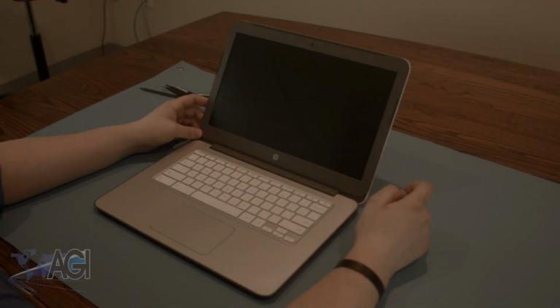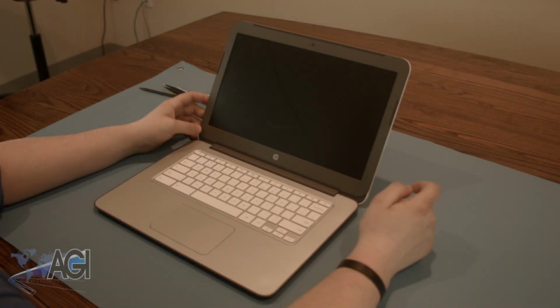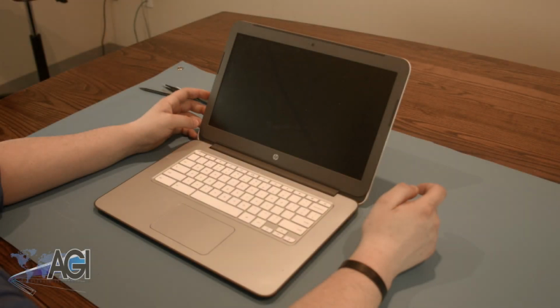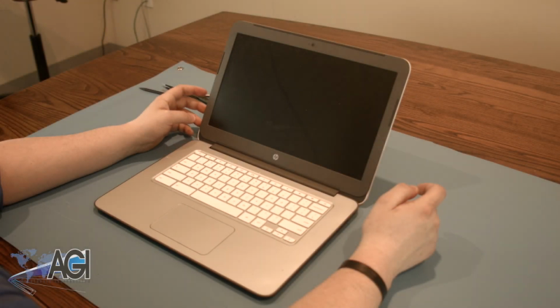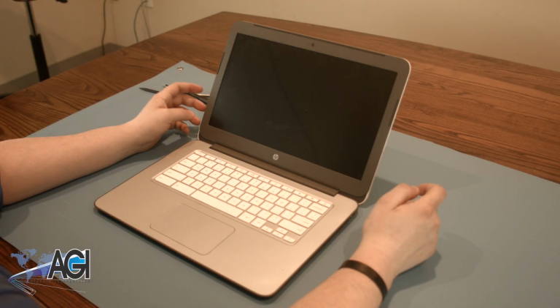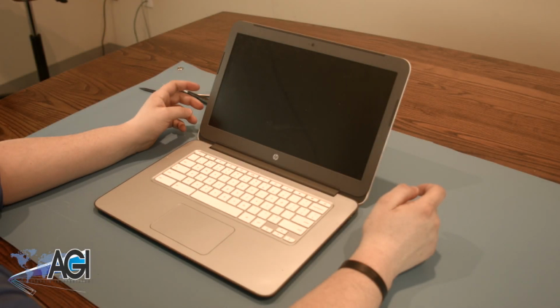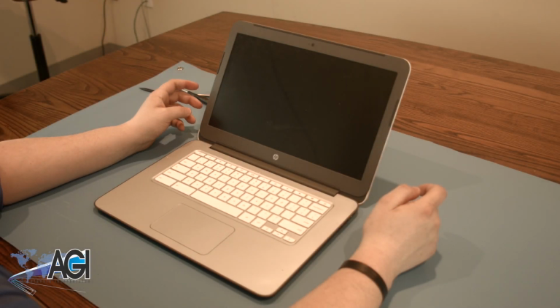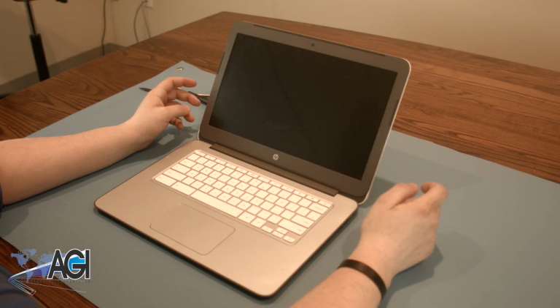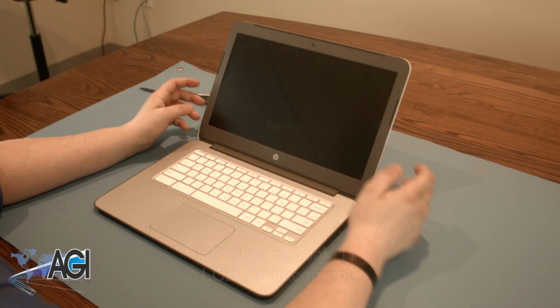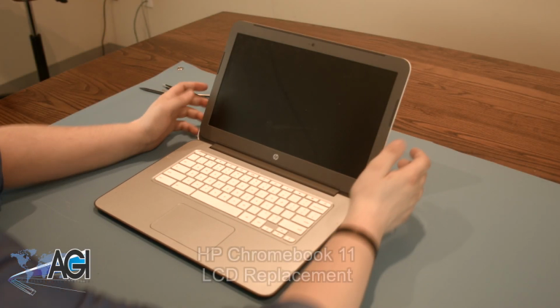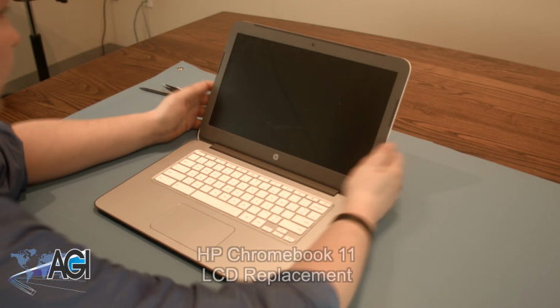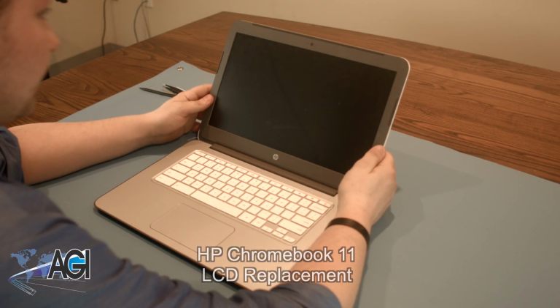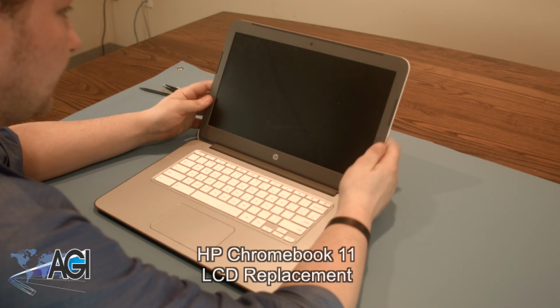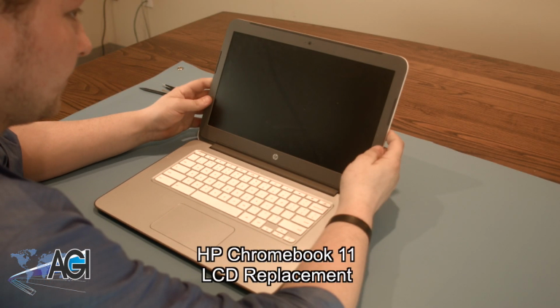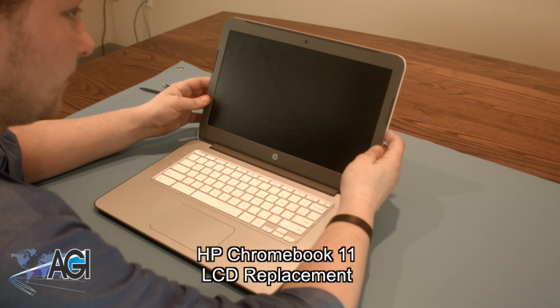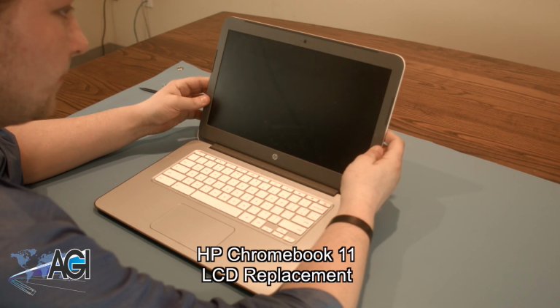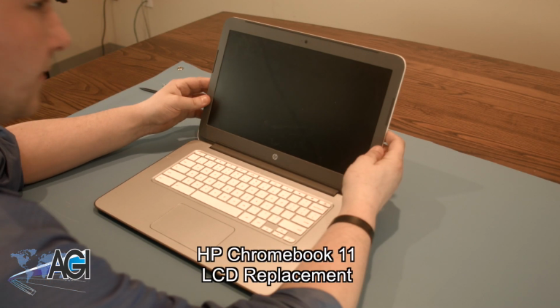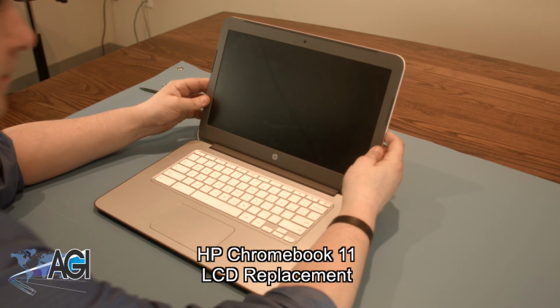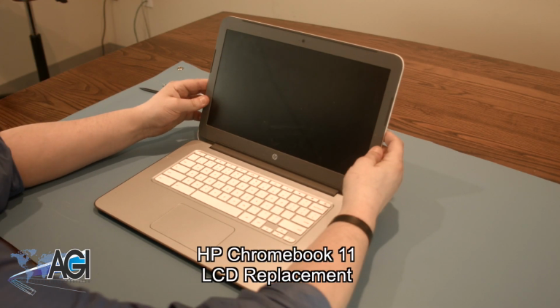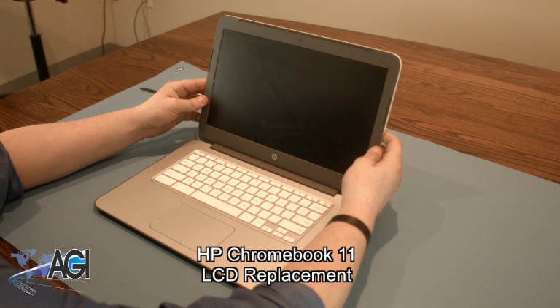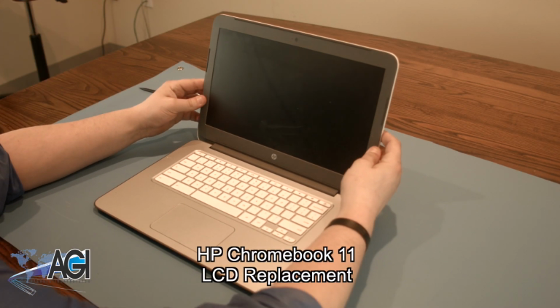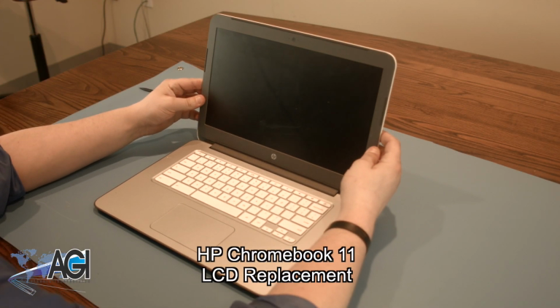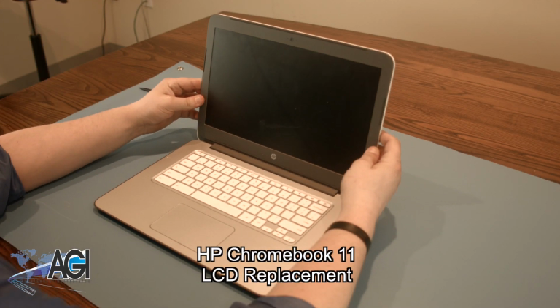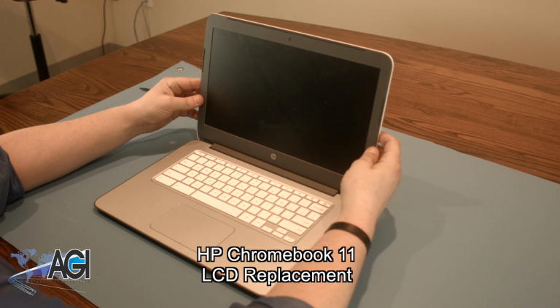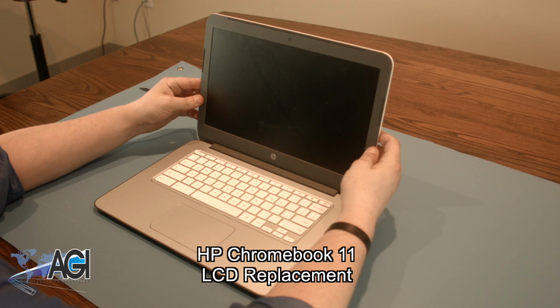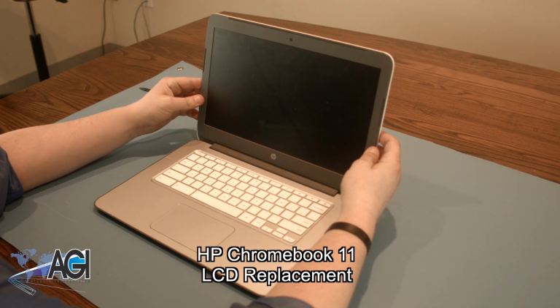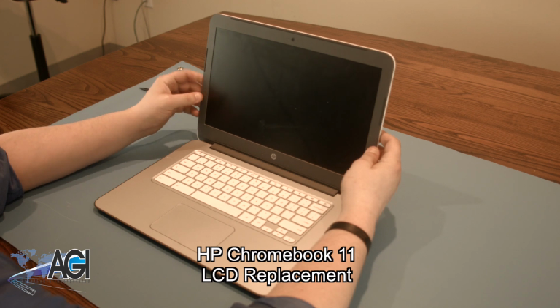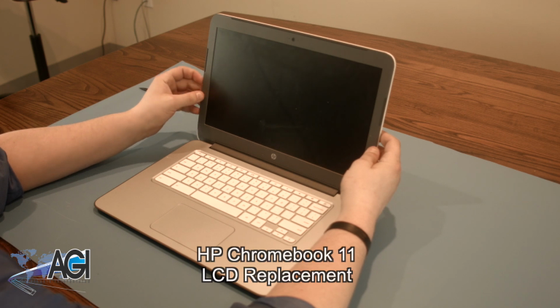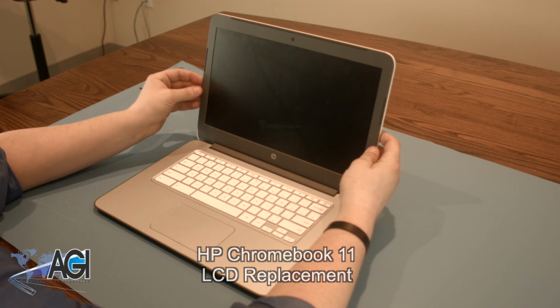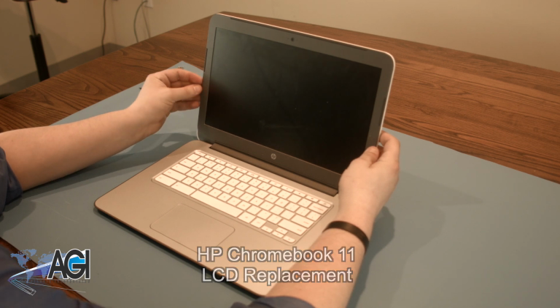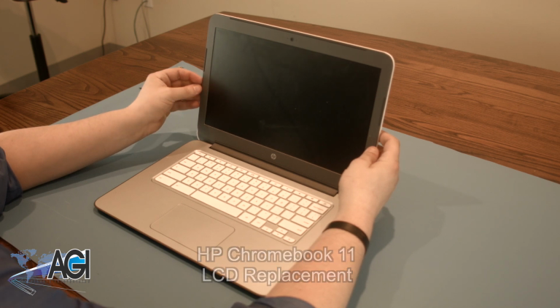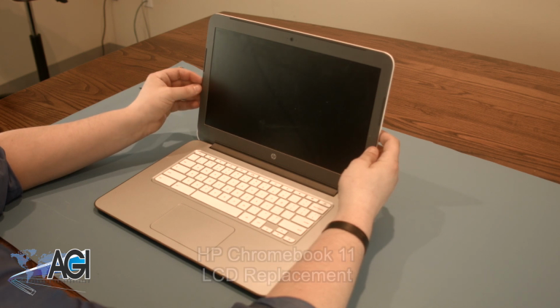Hello! Today we'll be showing you how to replace the LCD in an HP Chromebook.